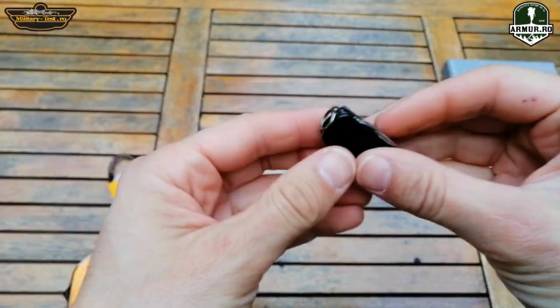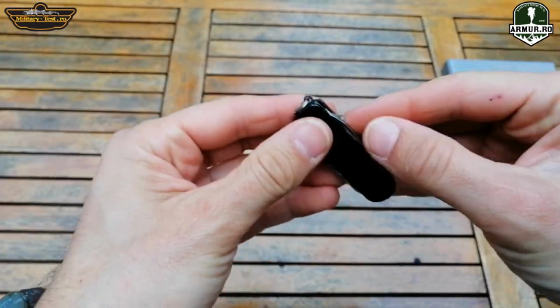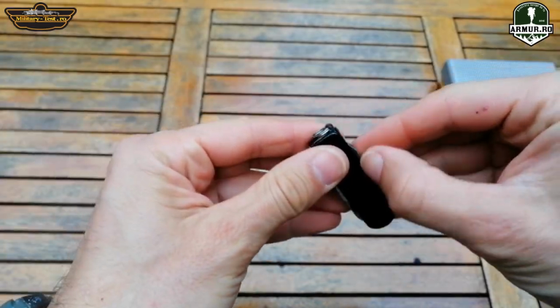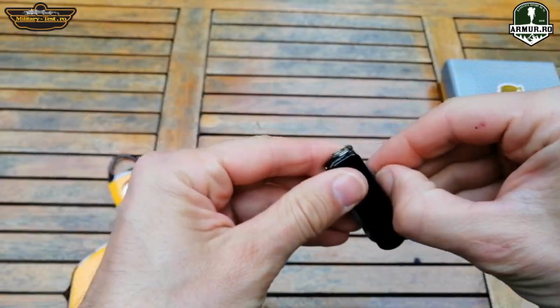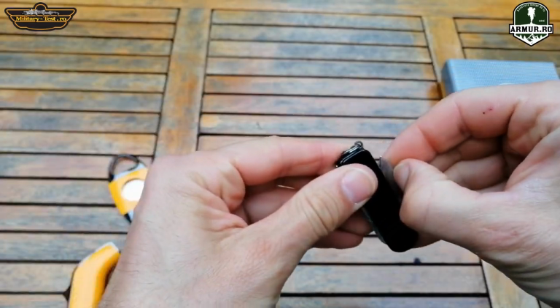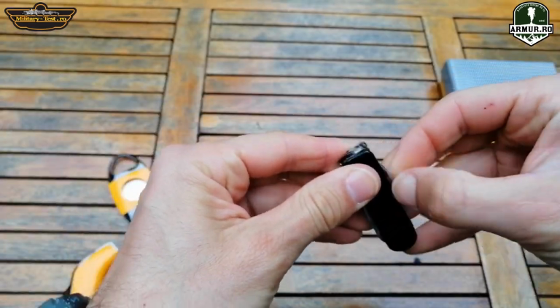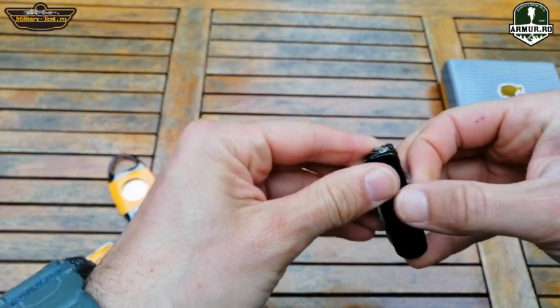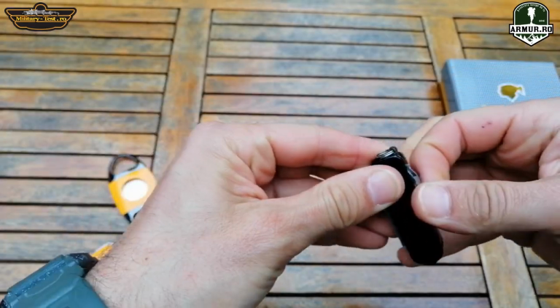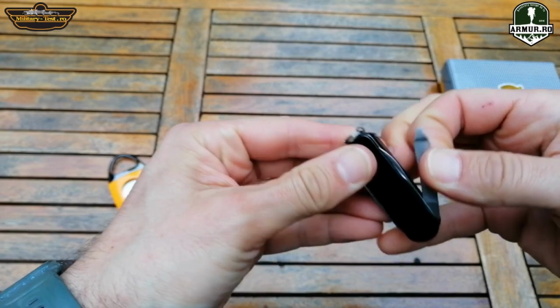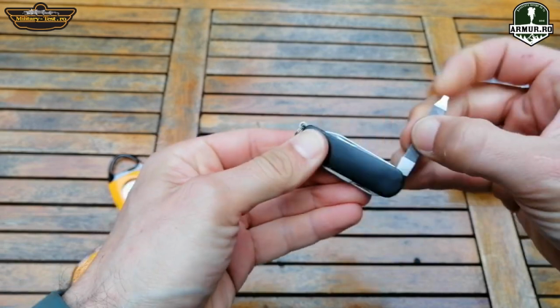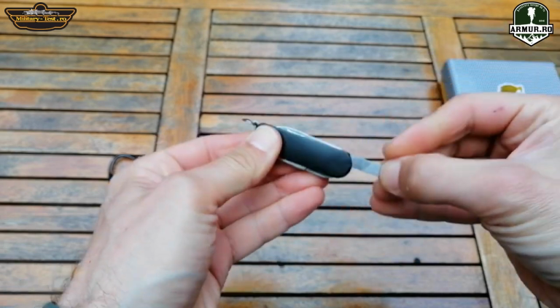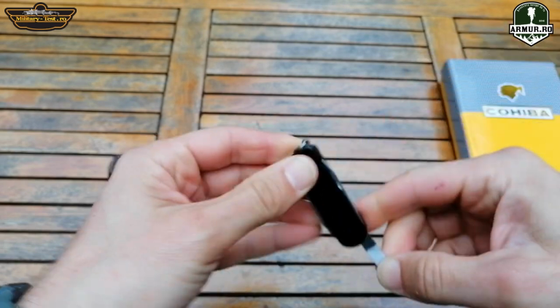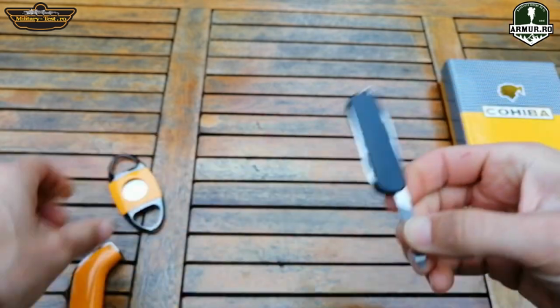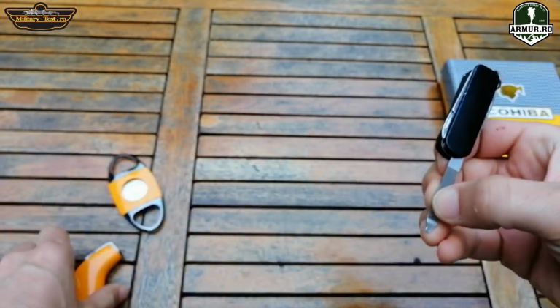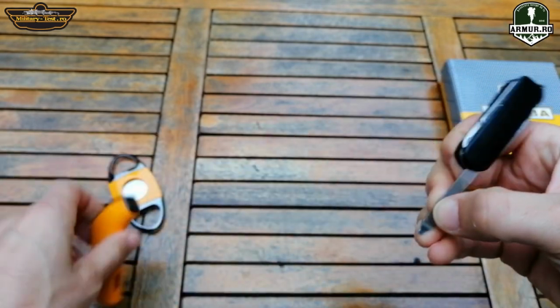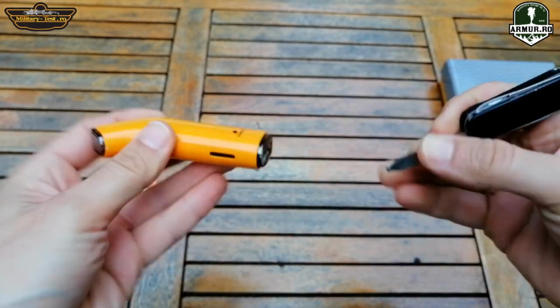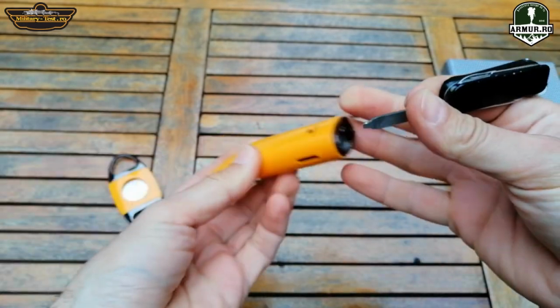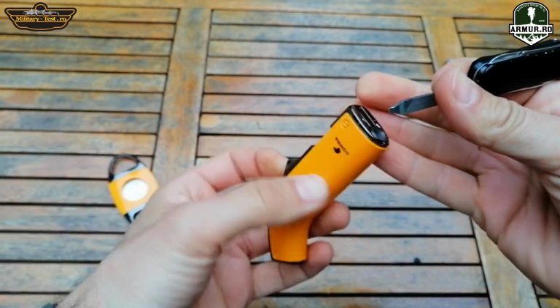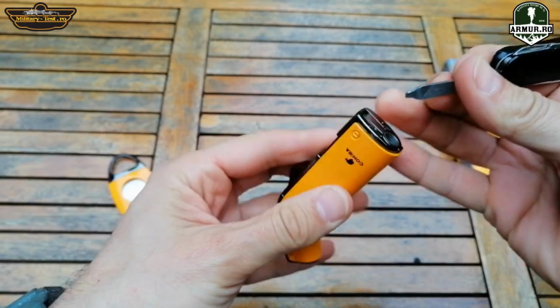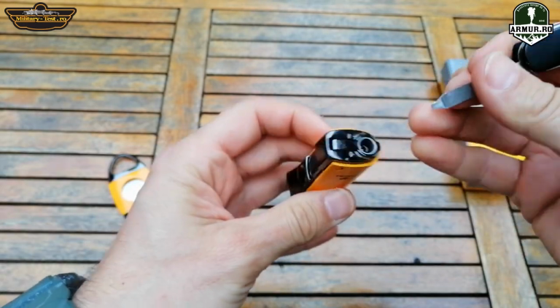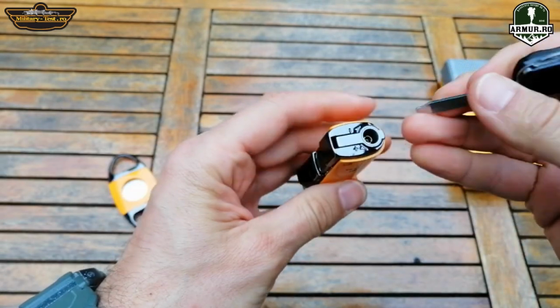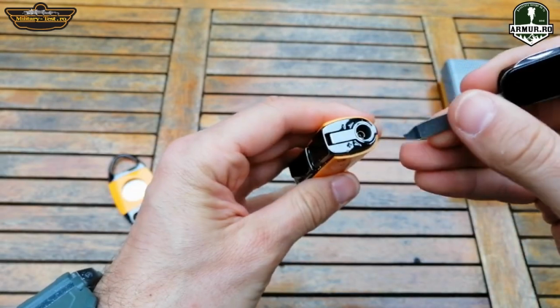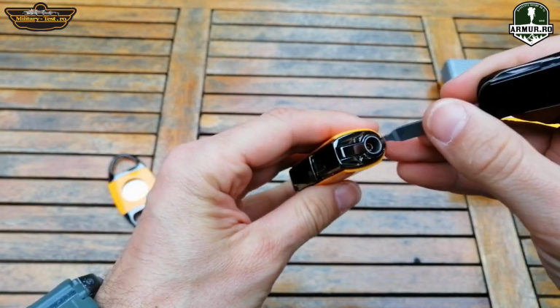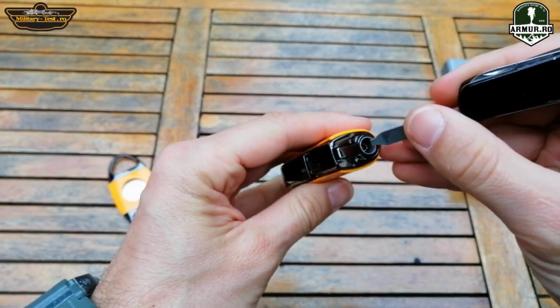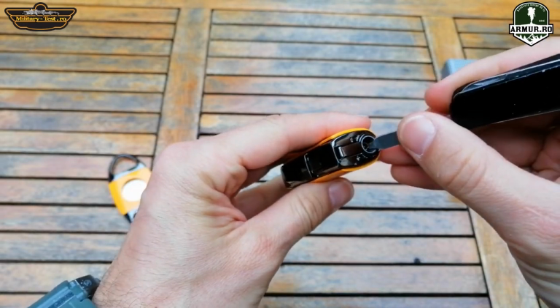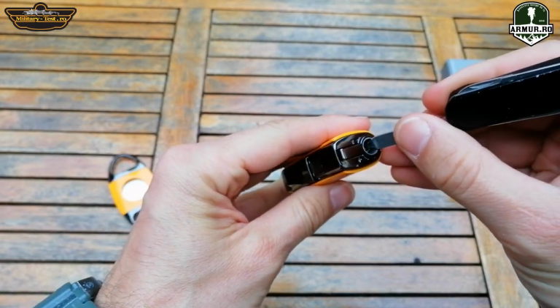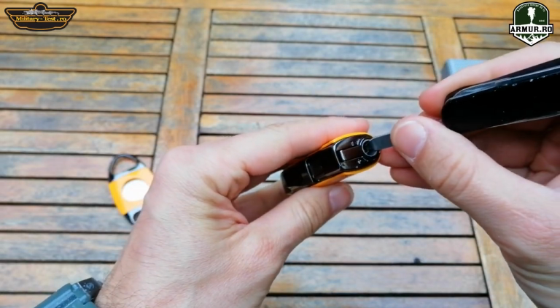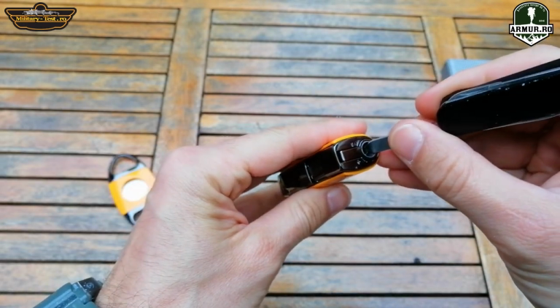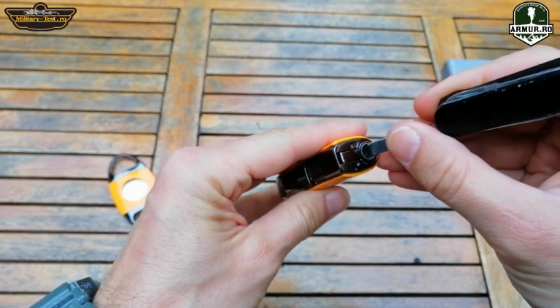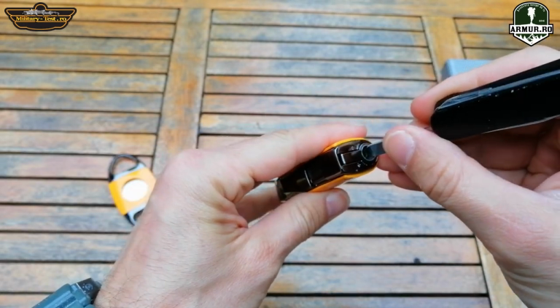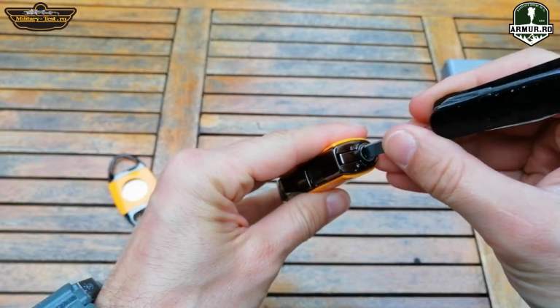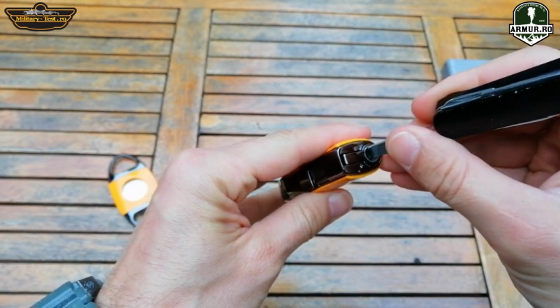In the back, next to the puncher, there is a valve, and from here you can adjust the flow of the gas jet.